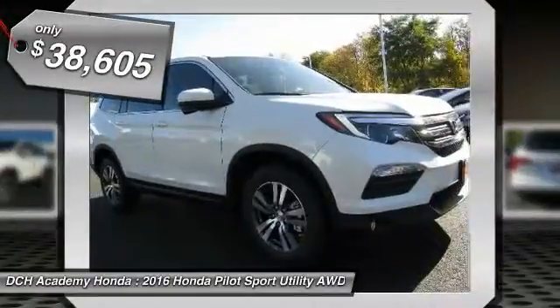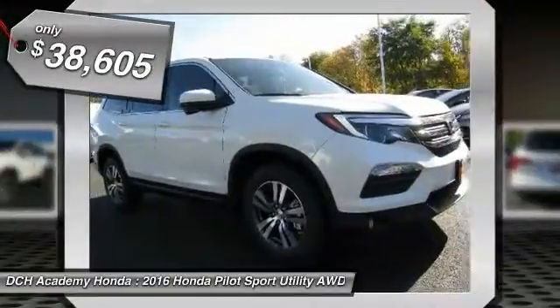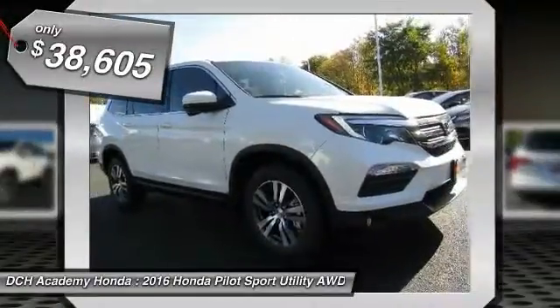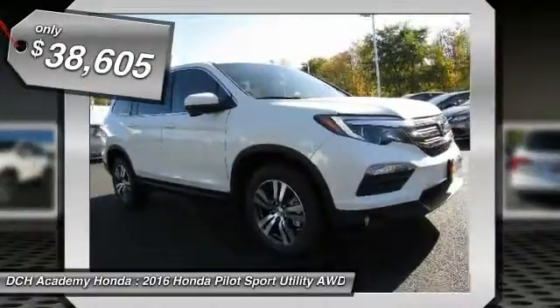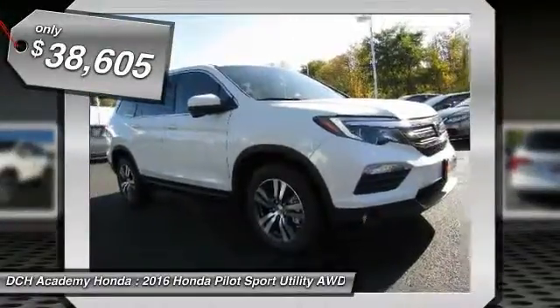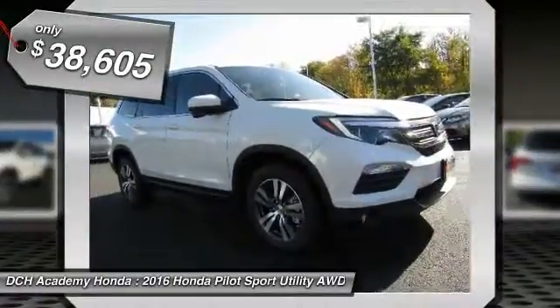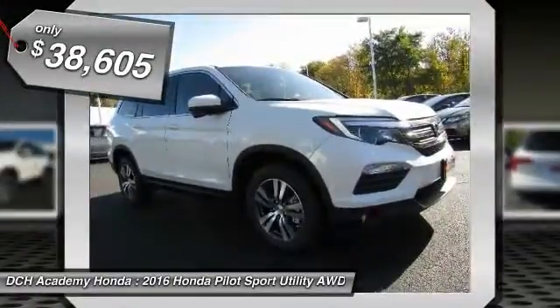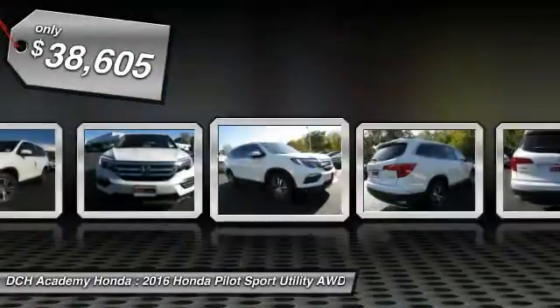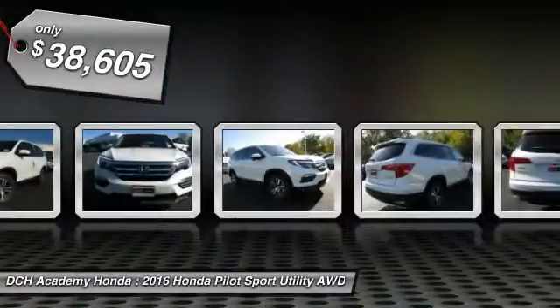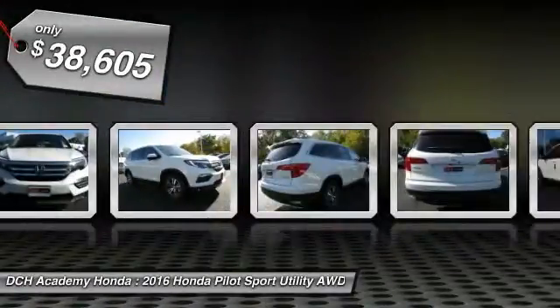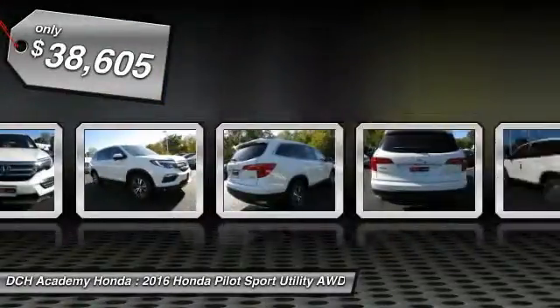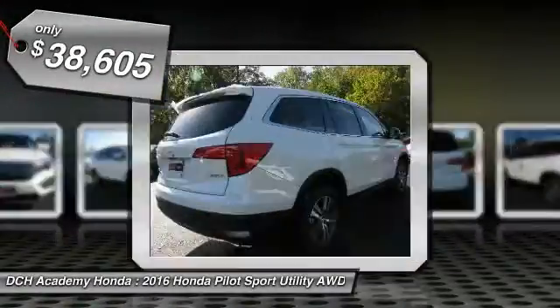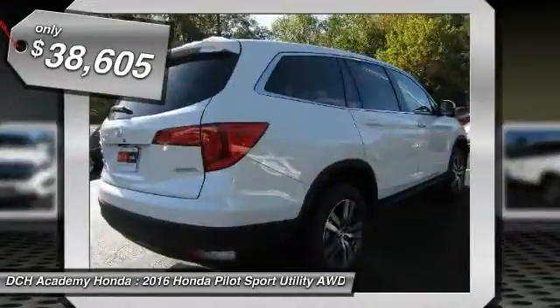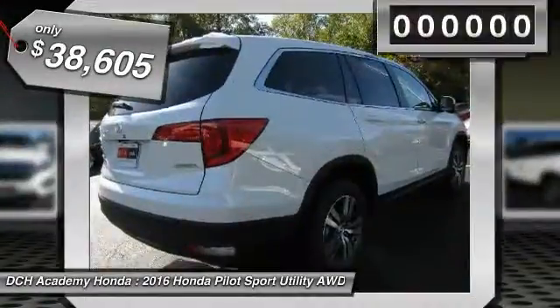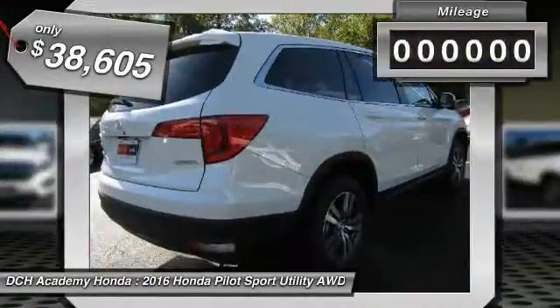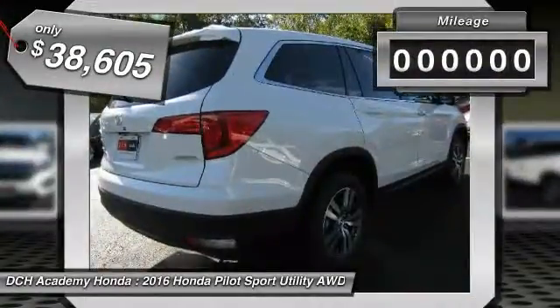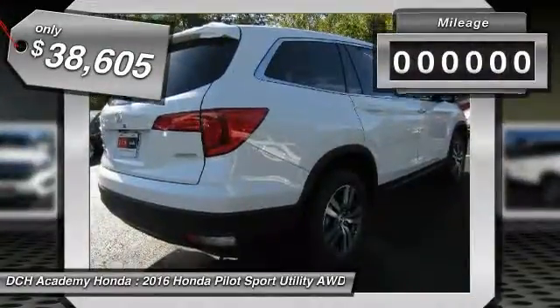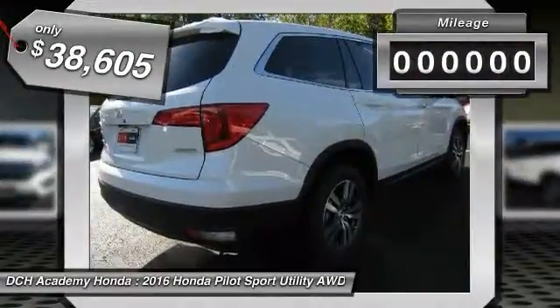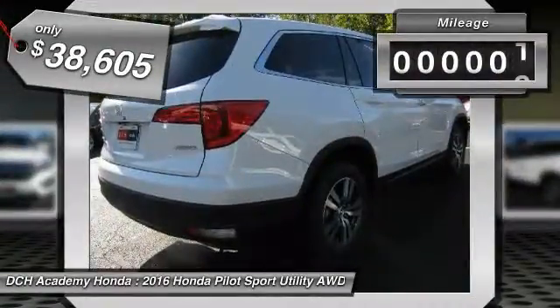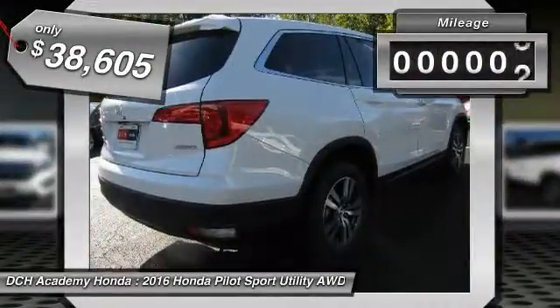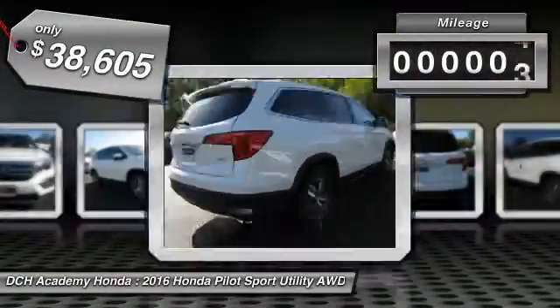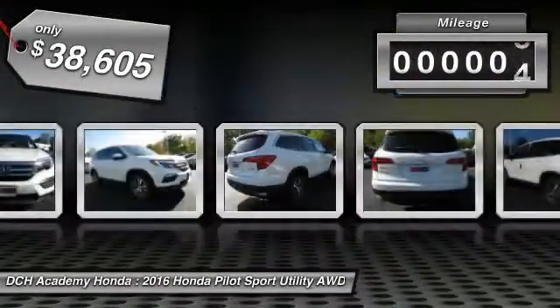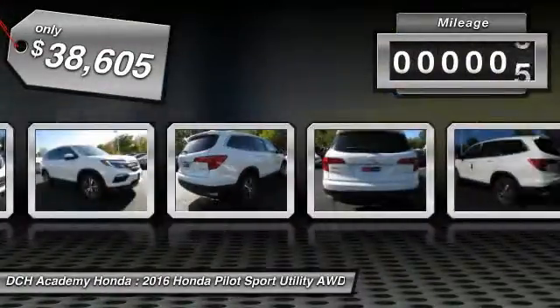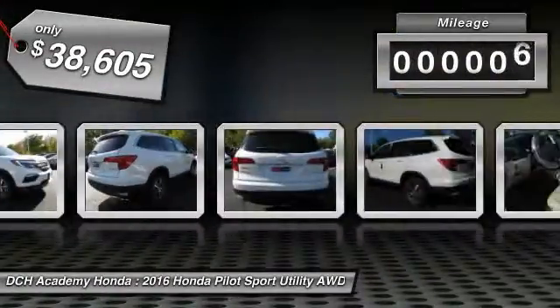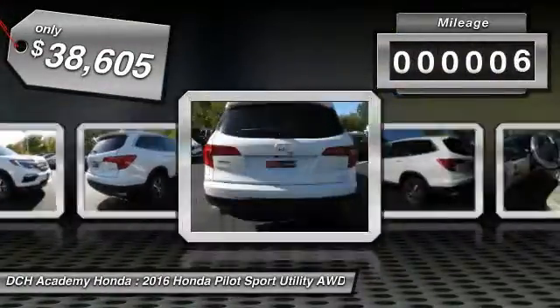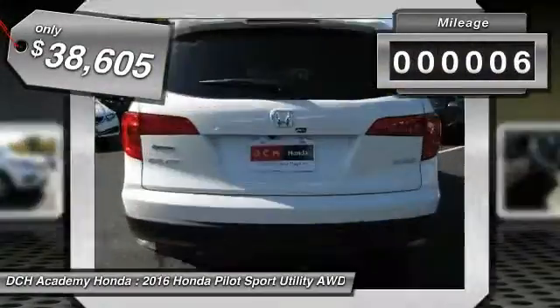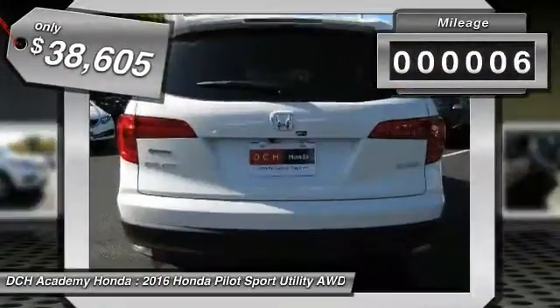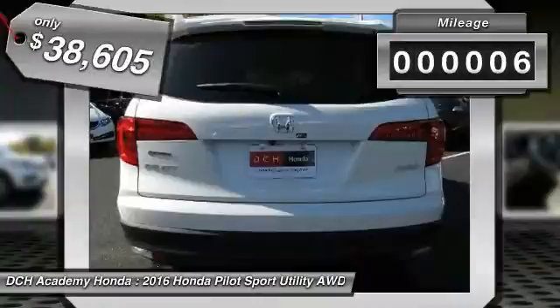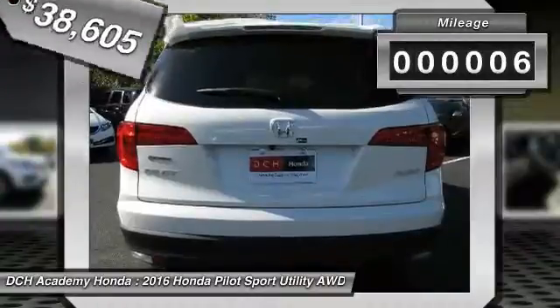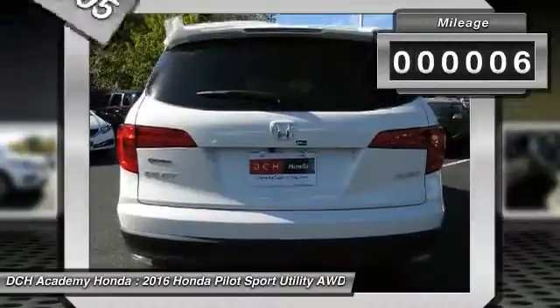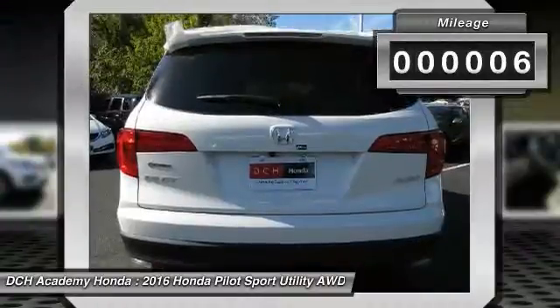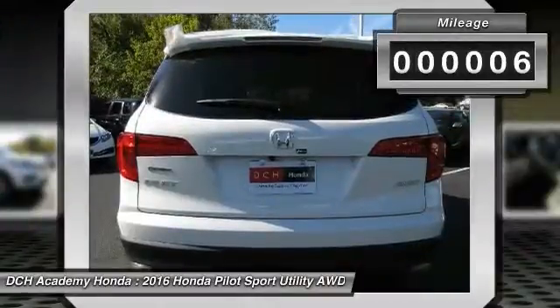And is priced below $40,000. This vehicle has less than 100 miles.